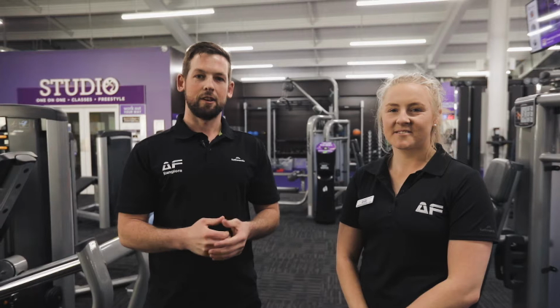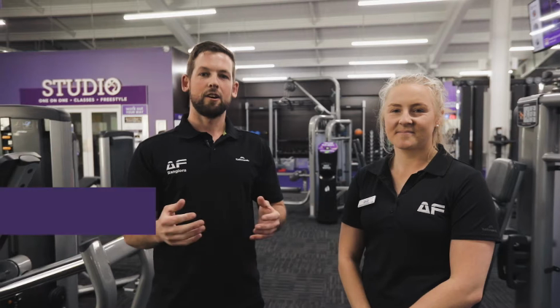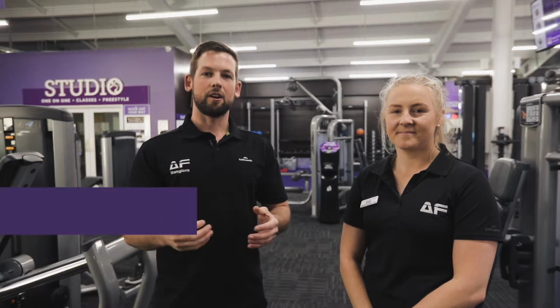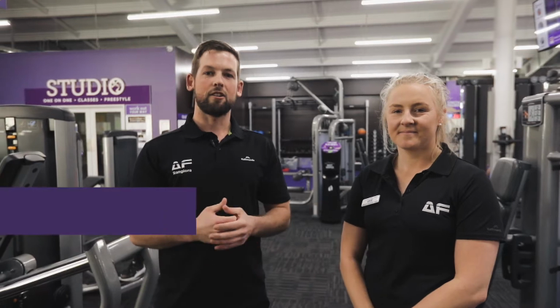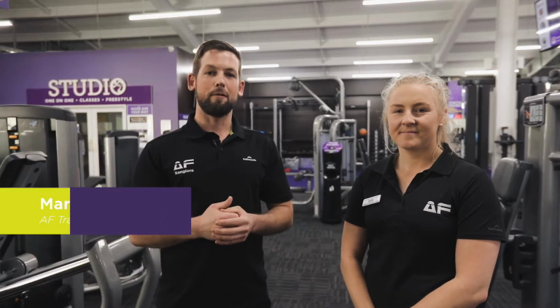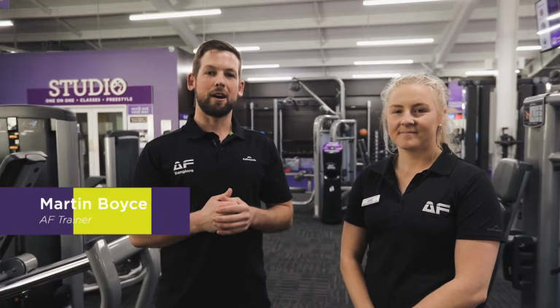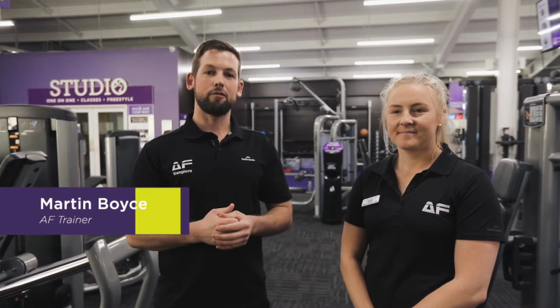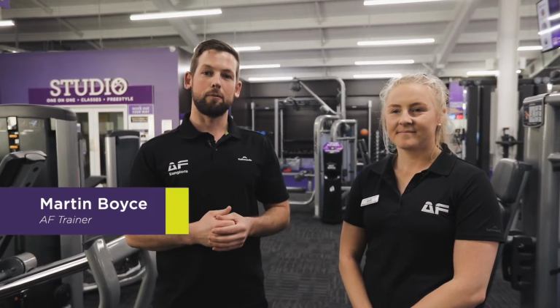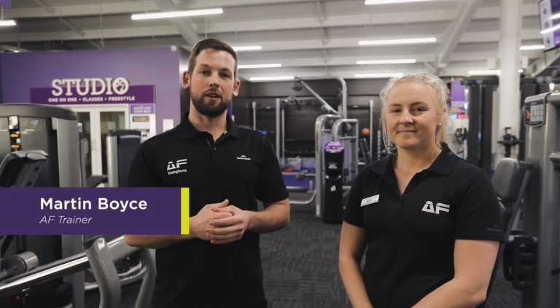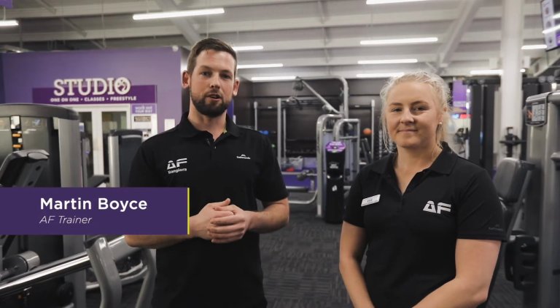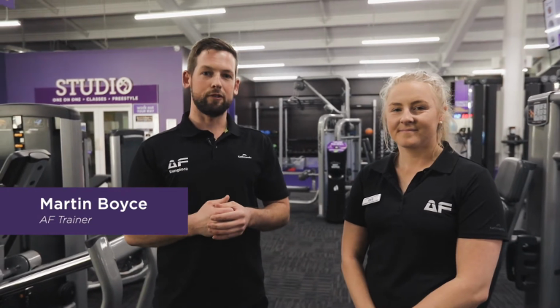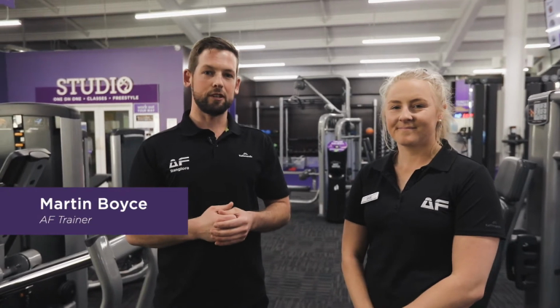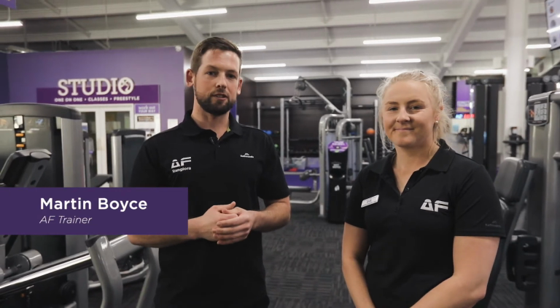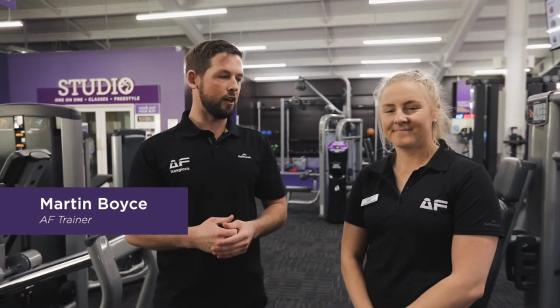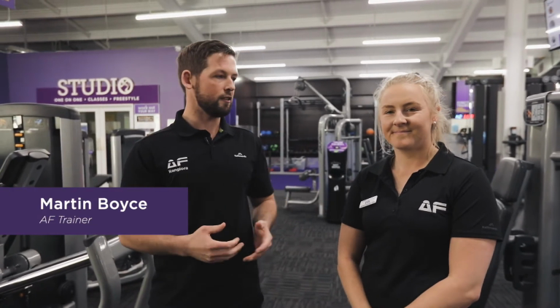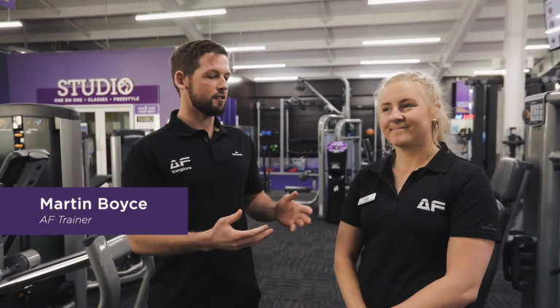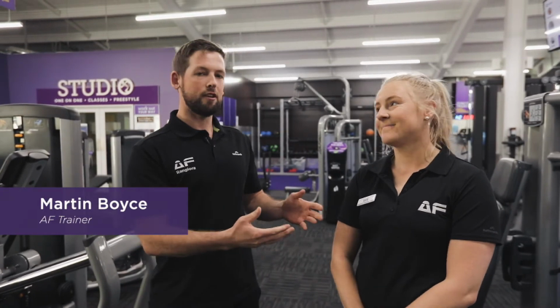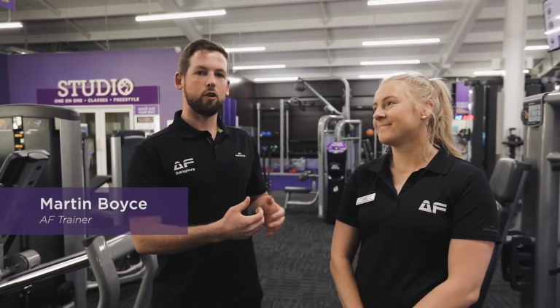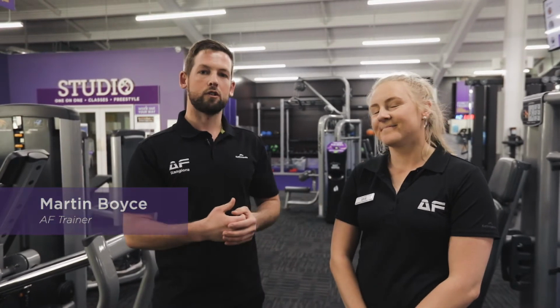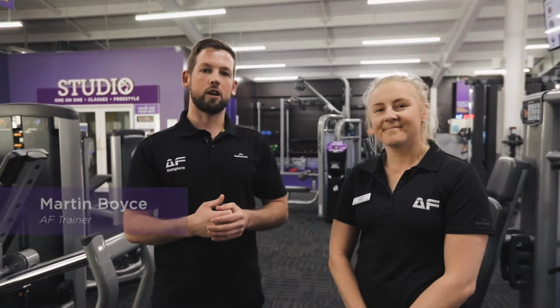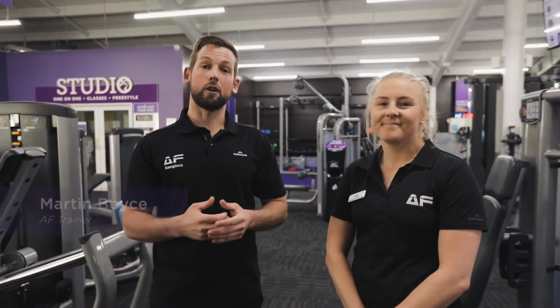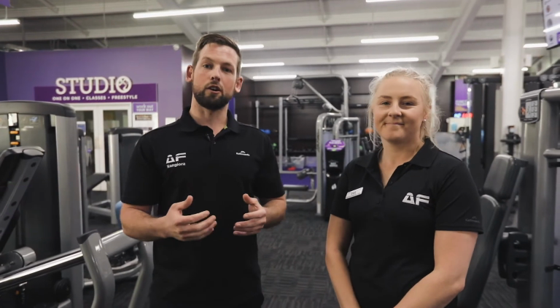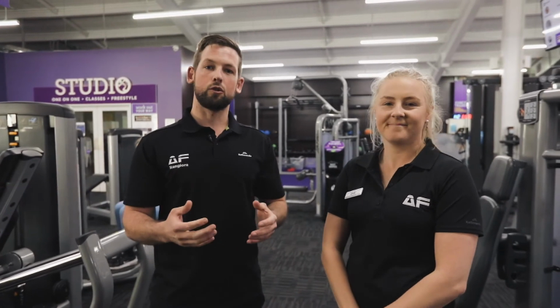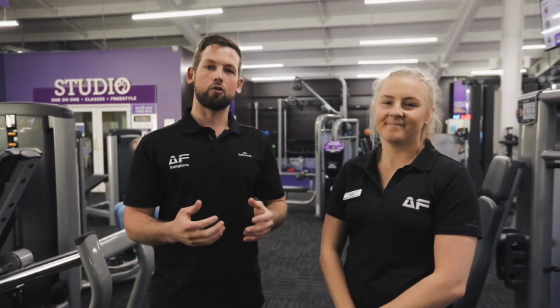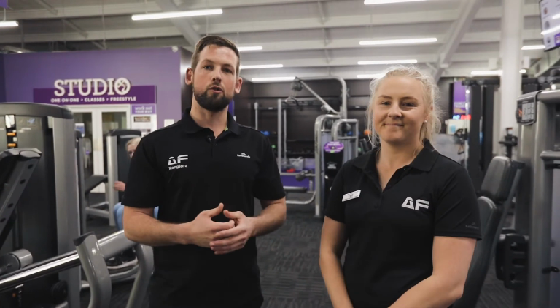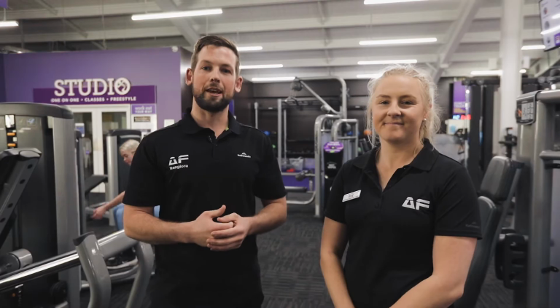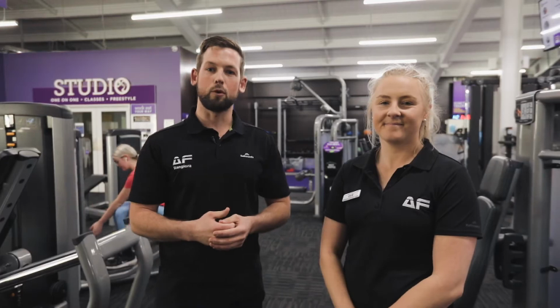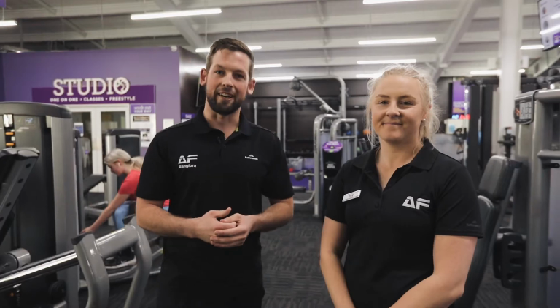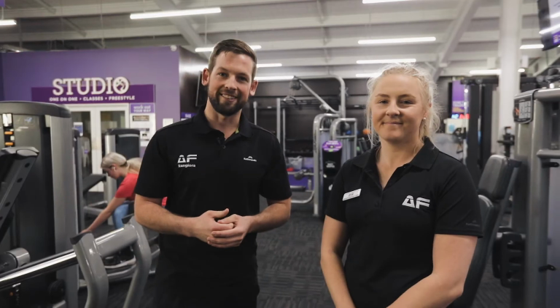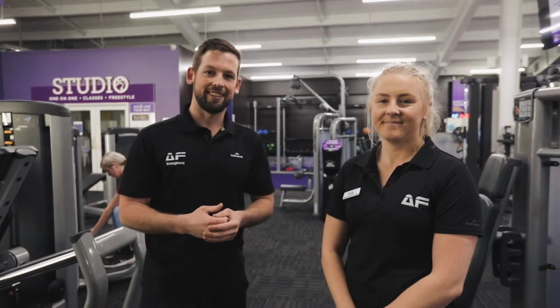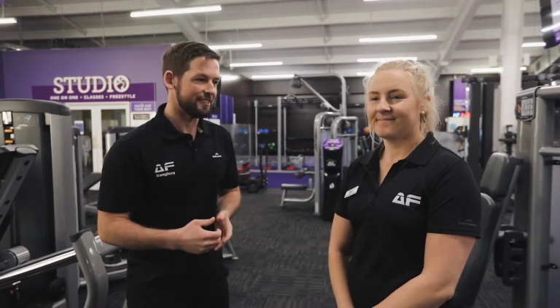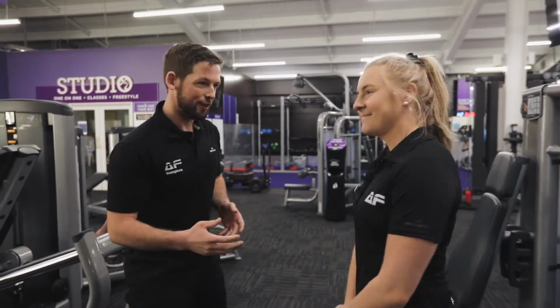Hi guys, I'm Marty from Anytime Fitness and this is Eve. Today we're going to coach you through the lat pull down. Let's go.